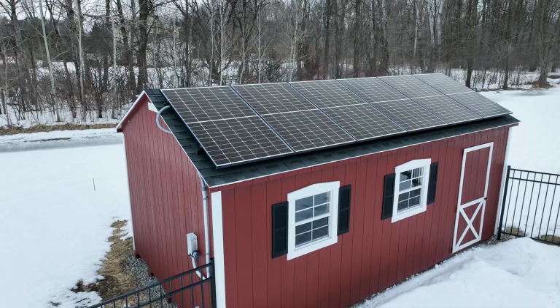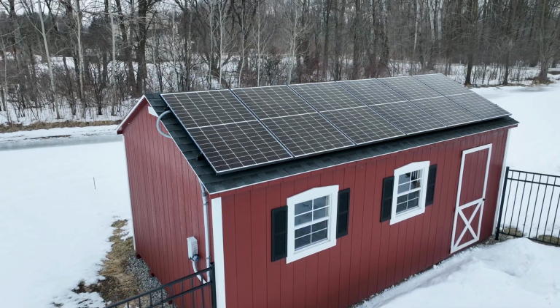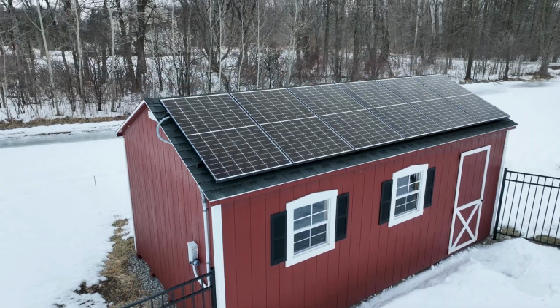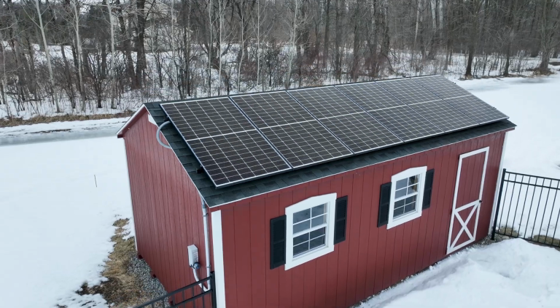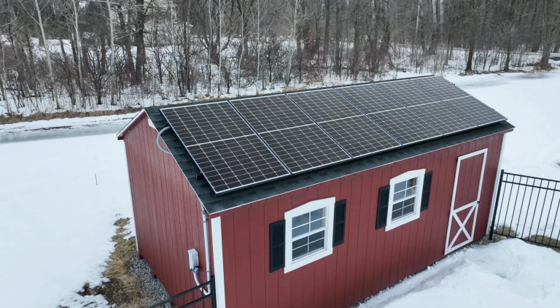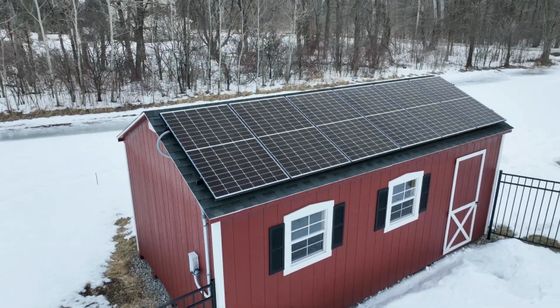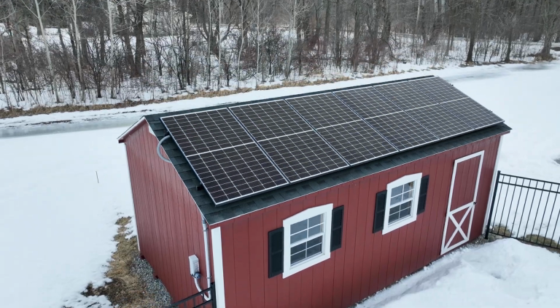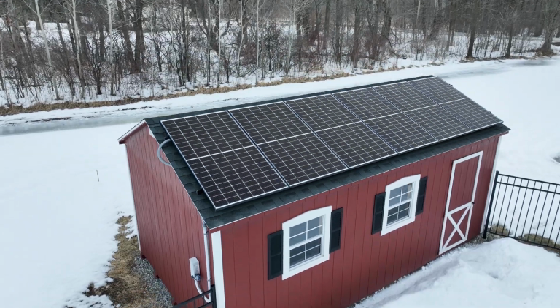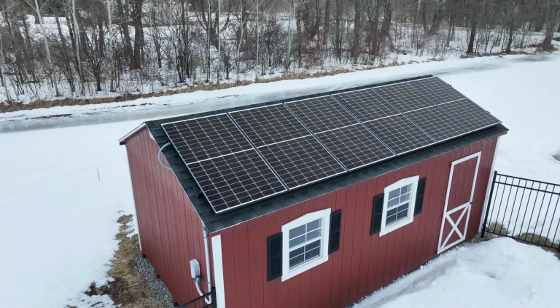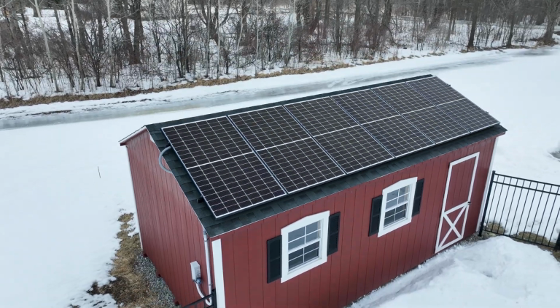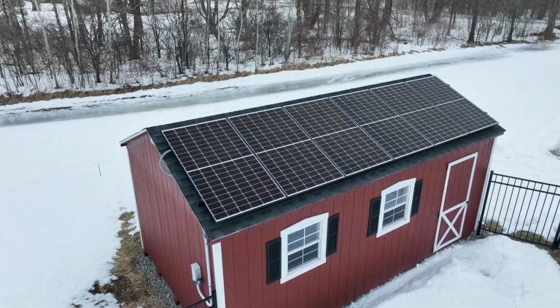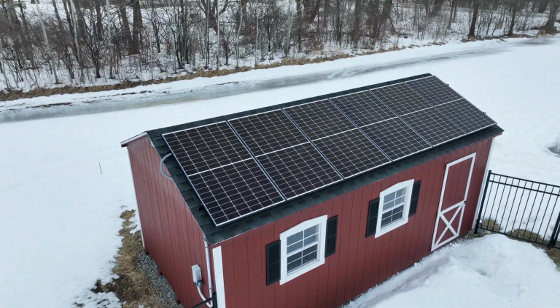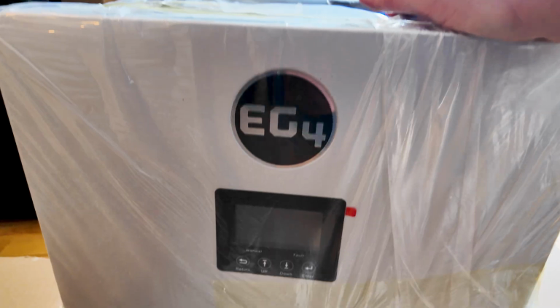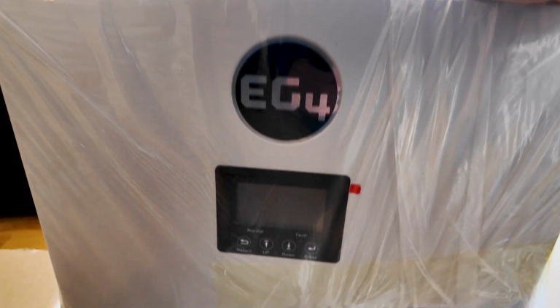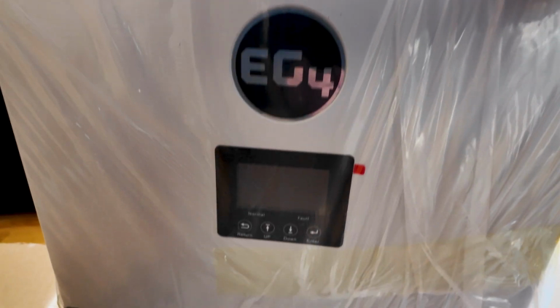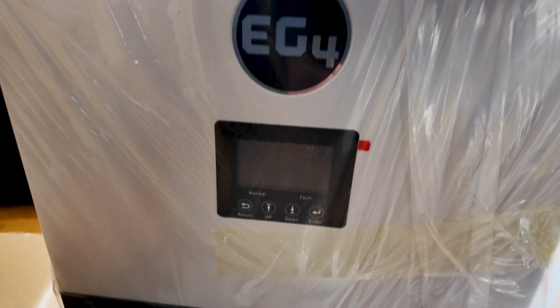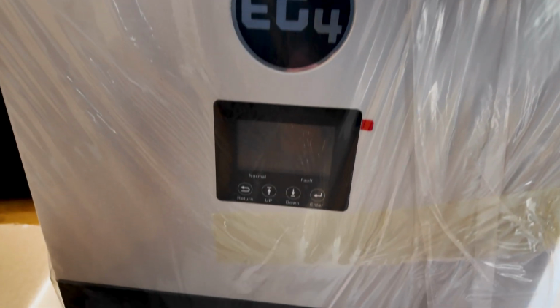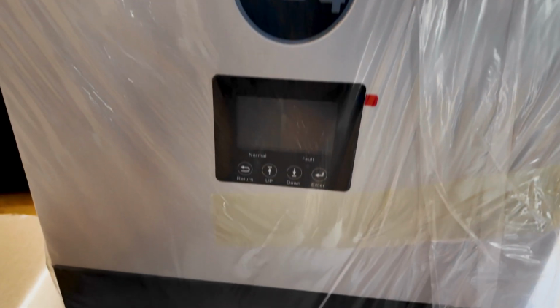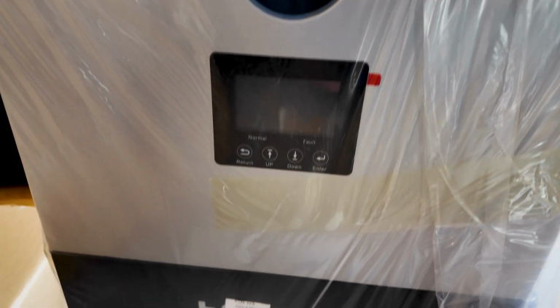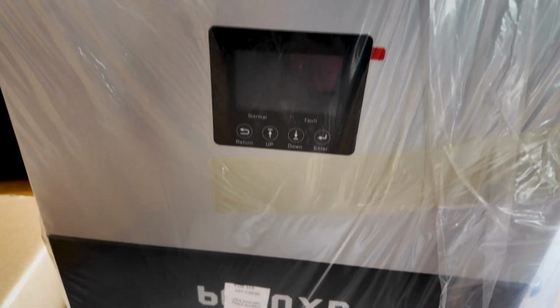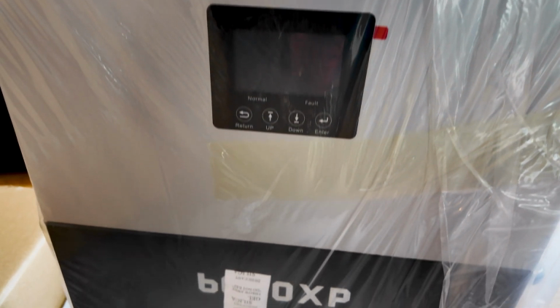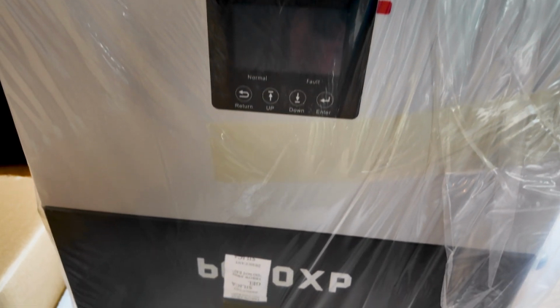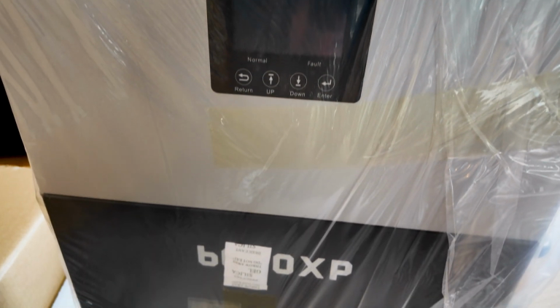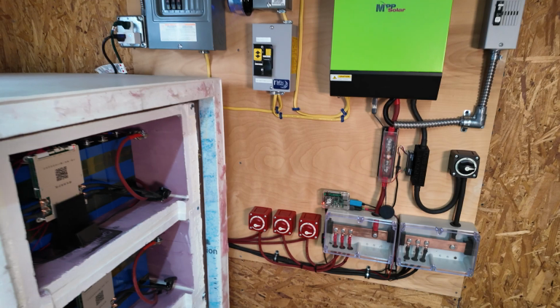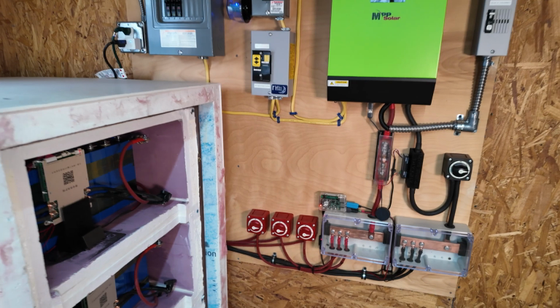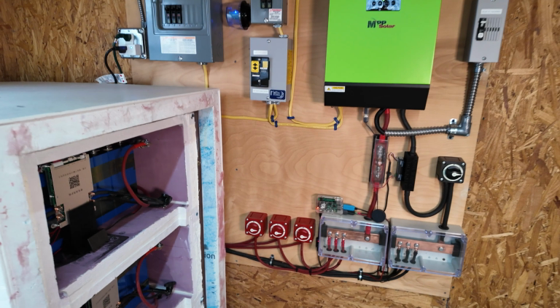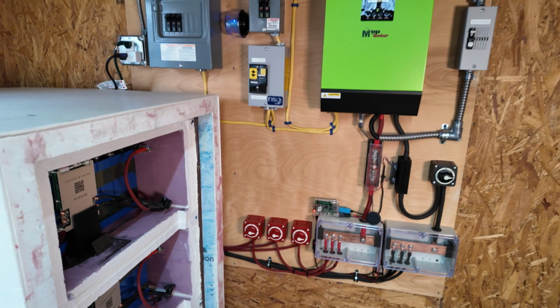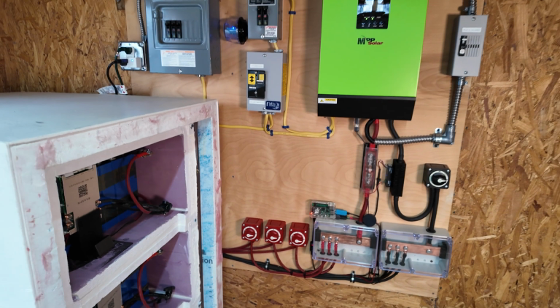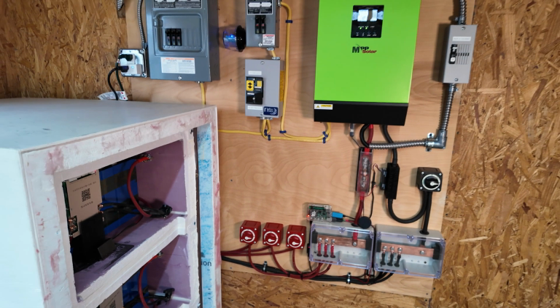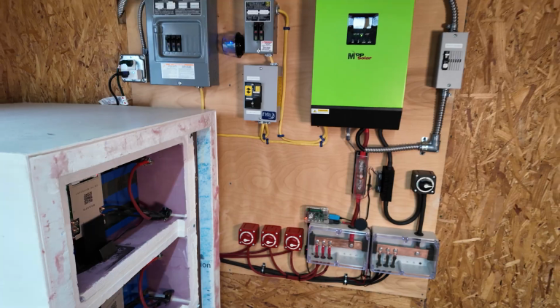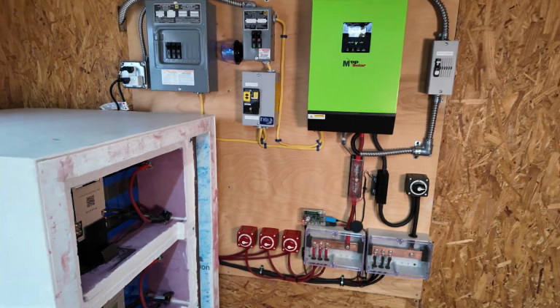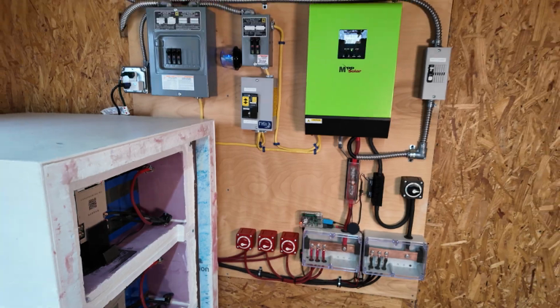Major plans for the off-grid shed, new components and system upgrades, all coming up next. Let's get started.